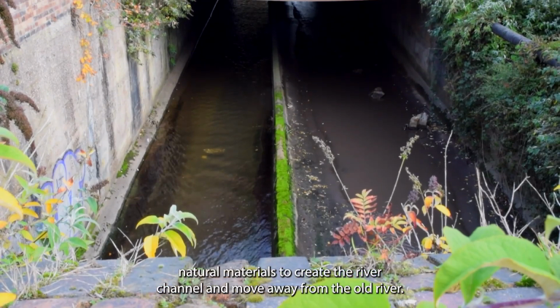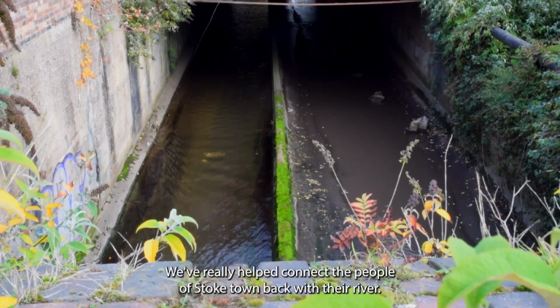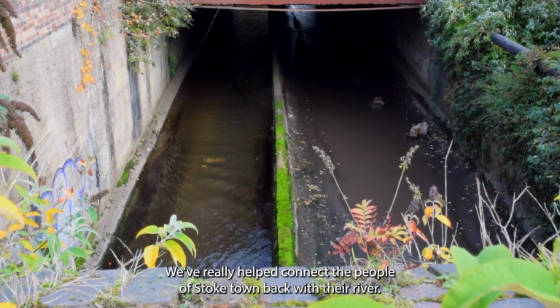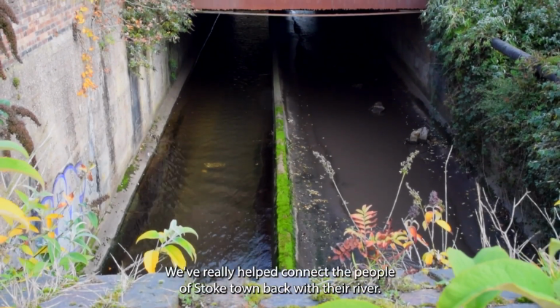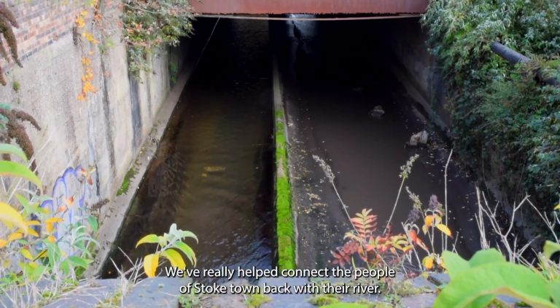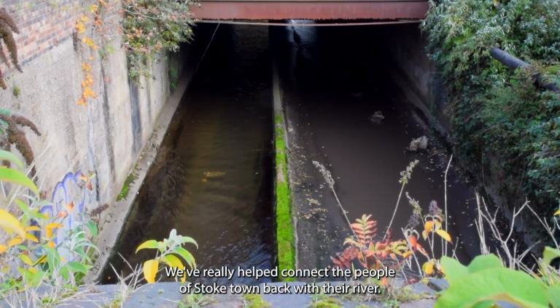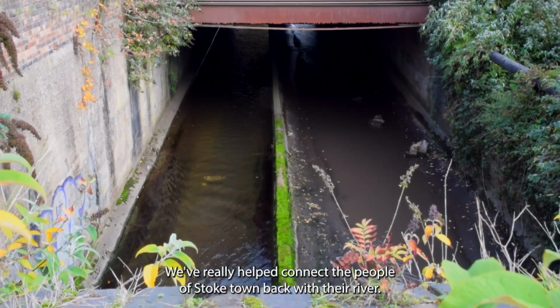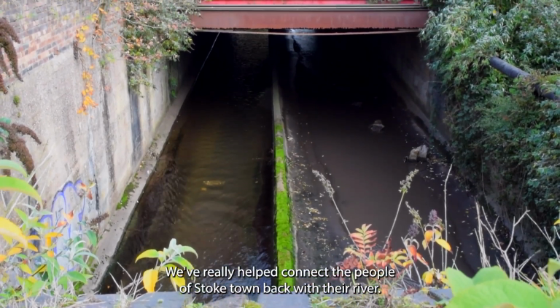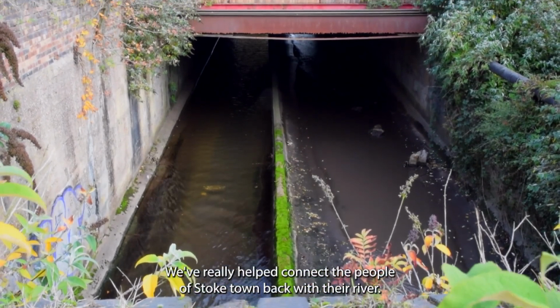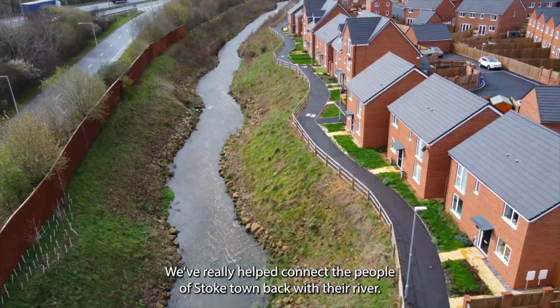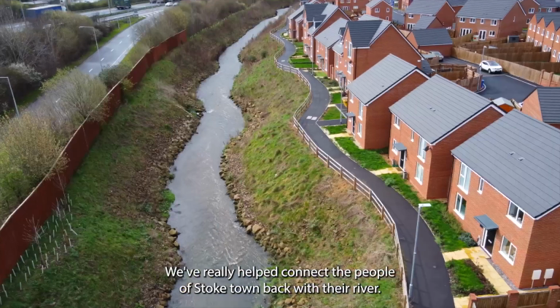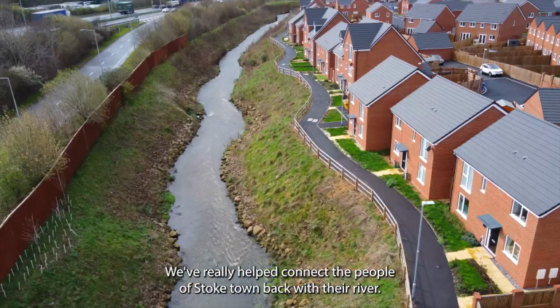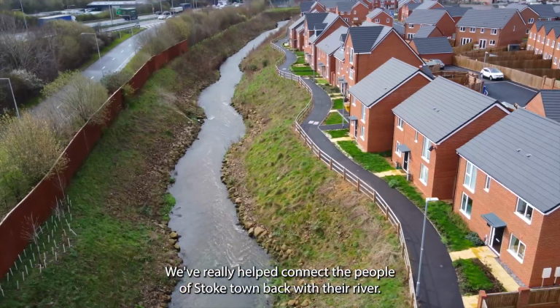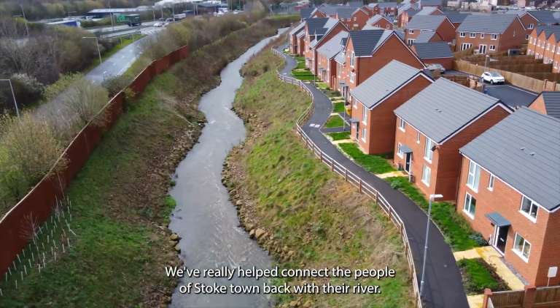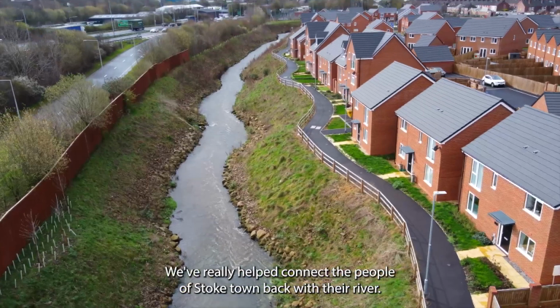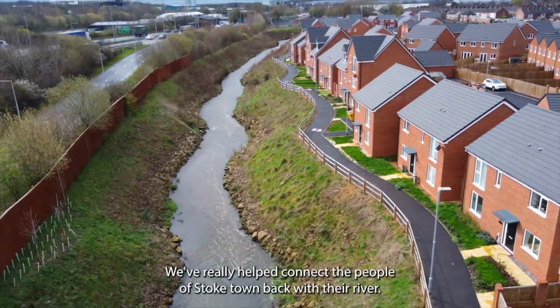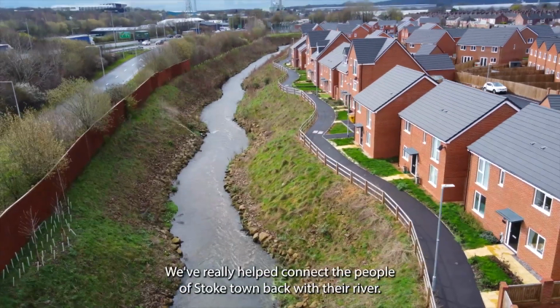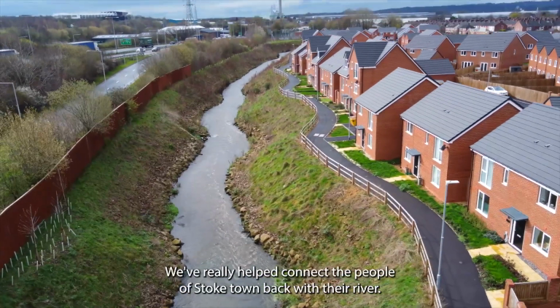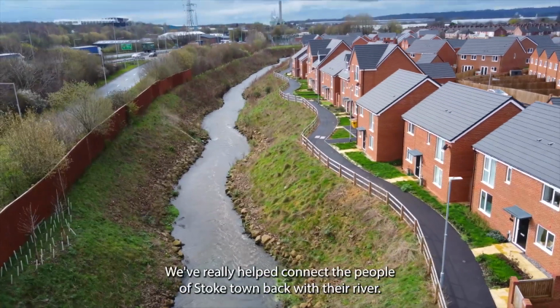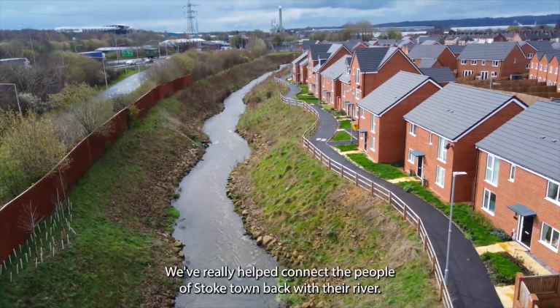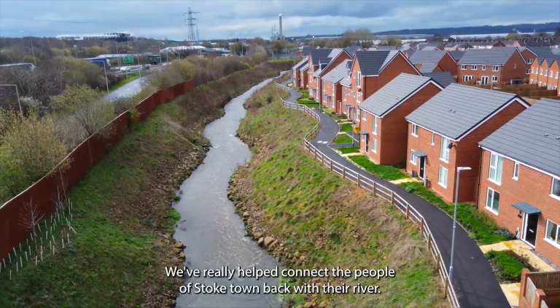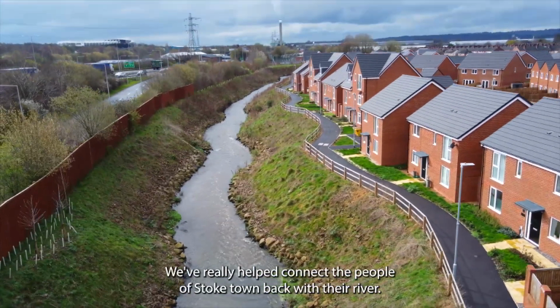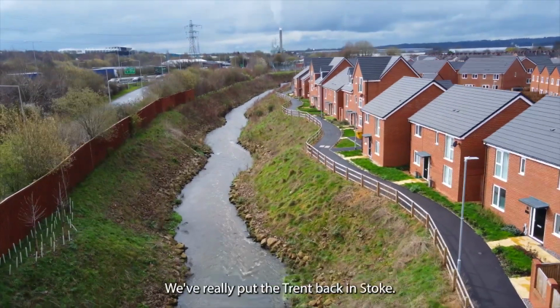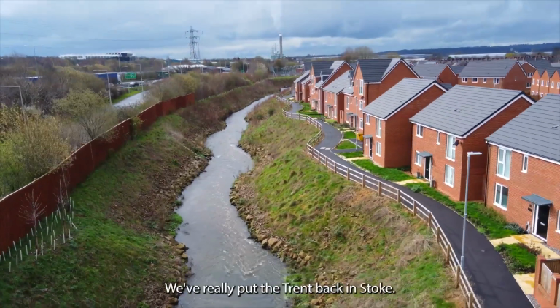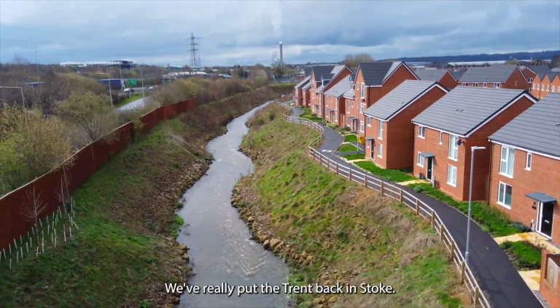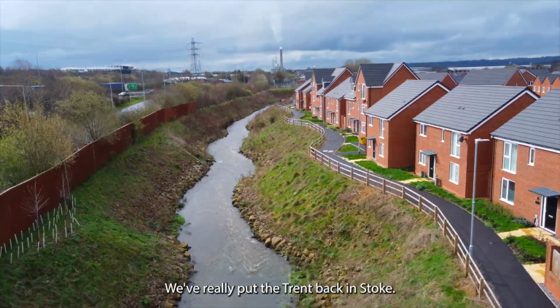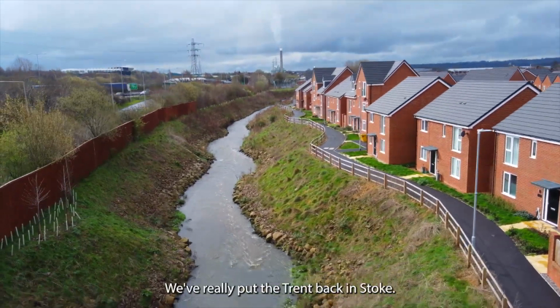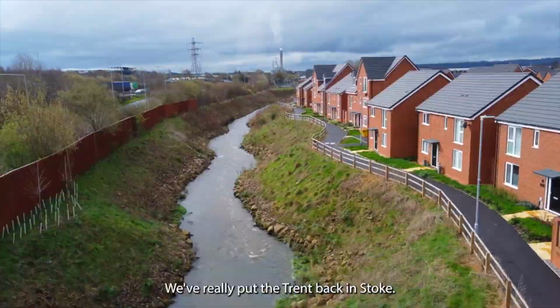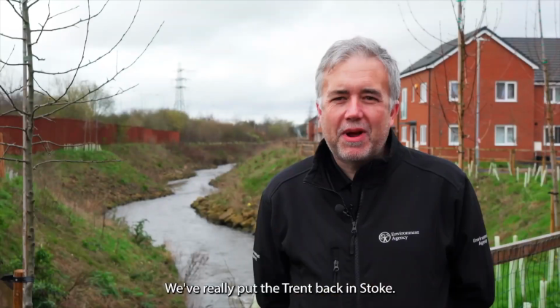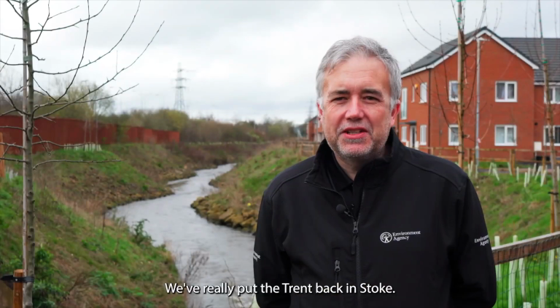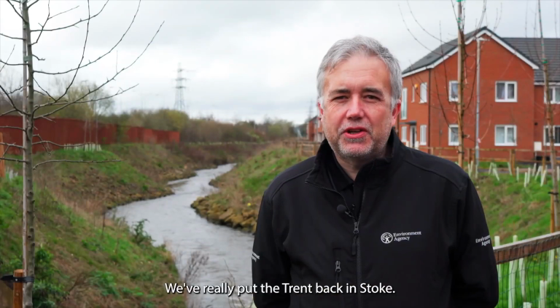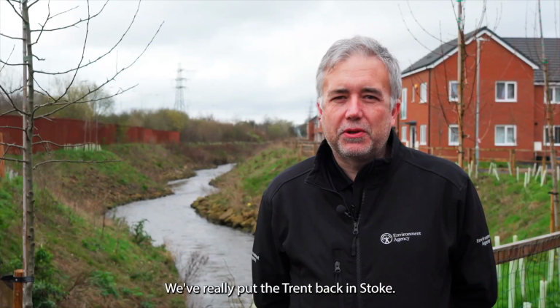We've really helped connect the people of Stoke town back with their river. We've really put the Trent back in Stoke.